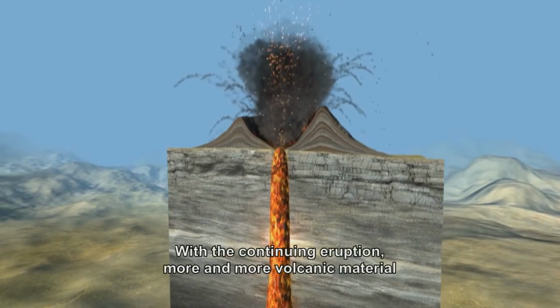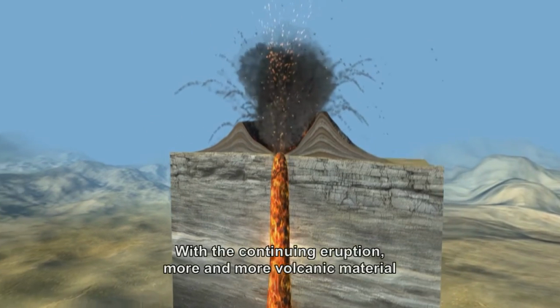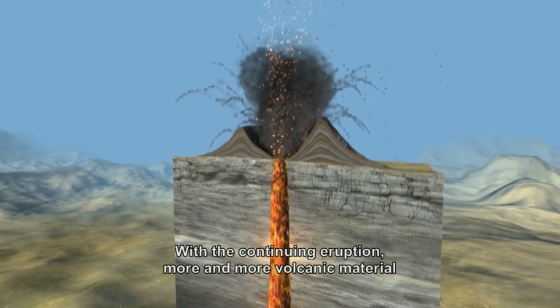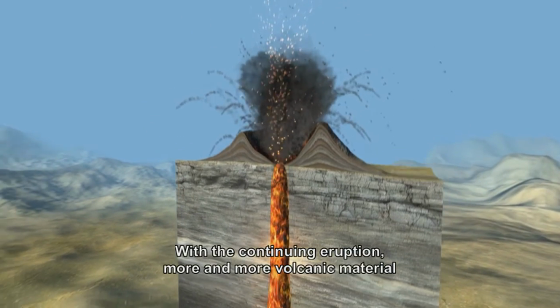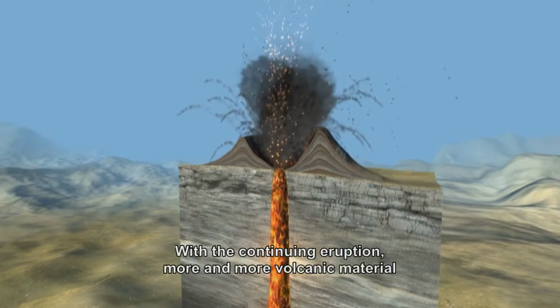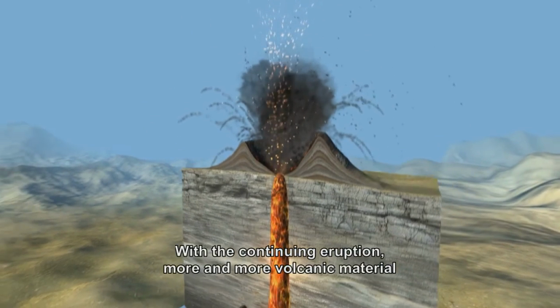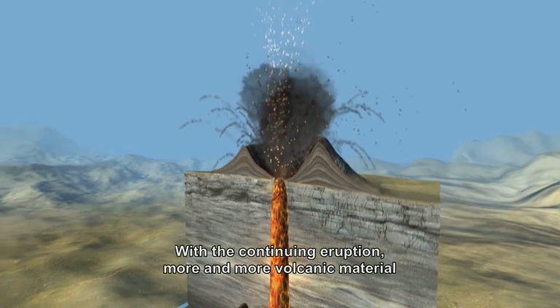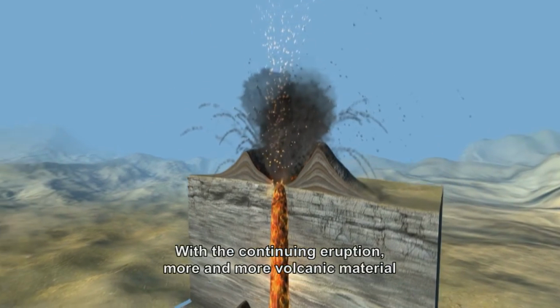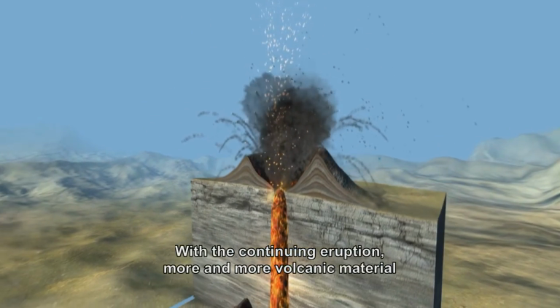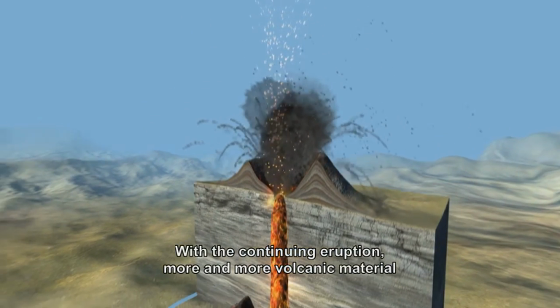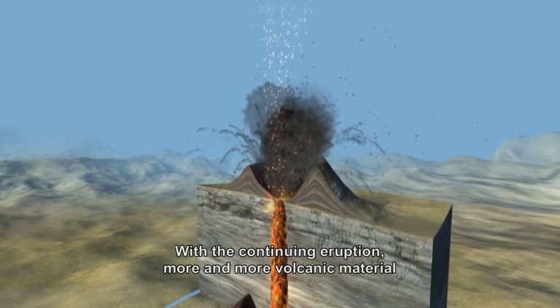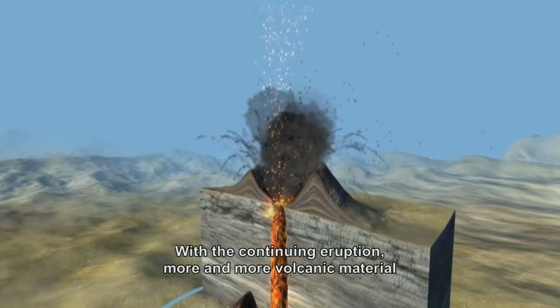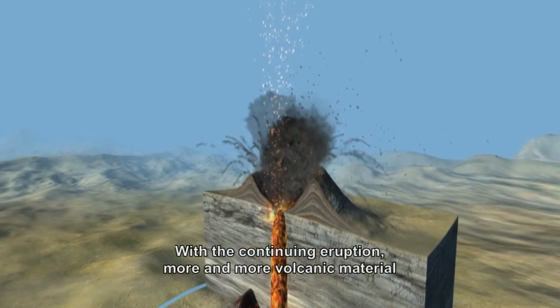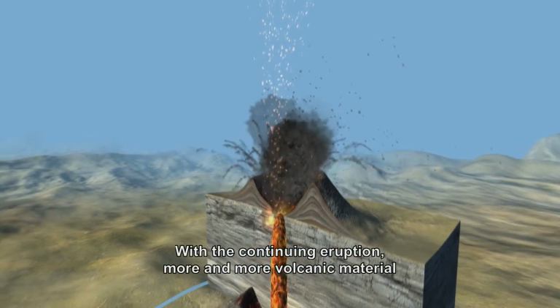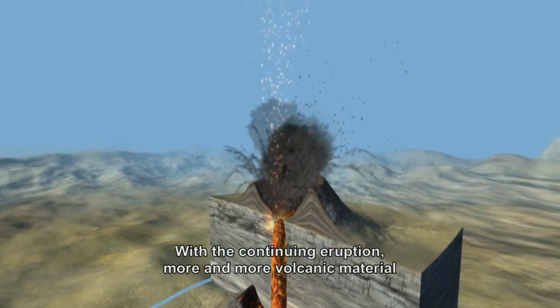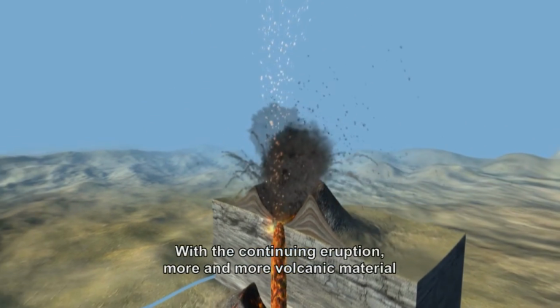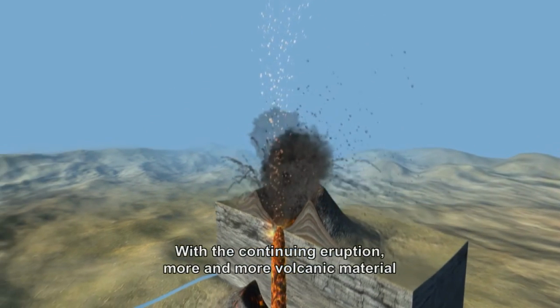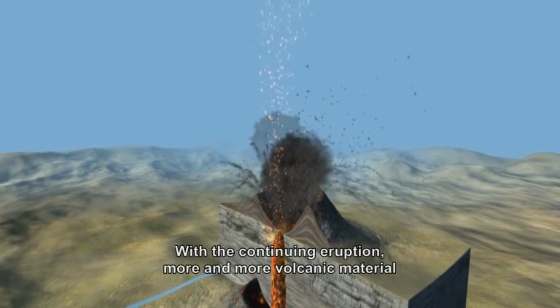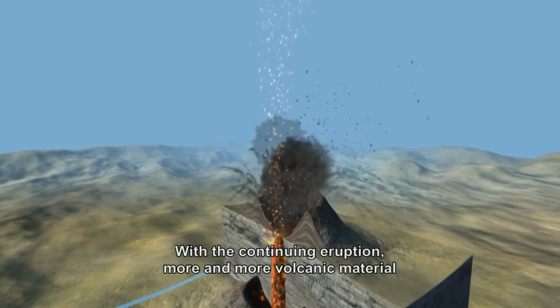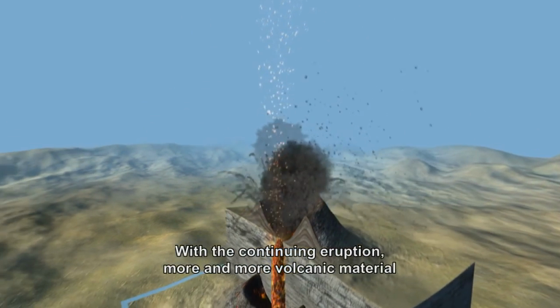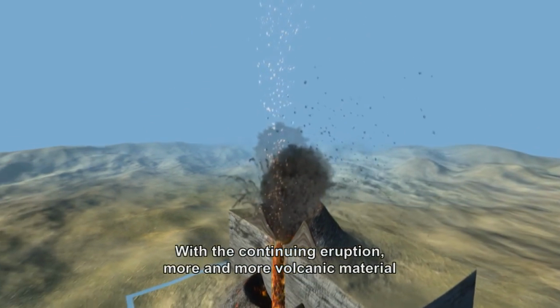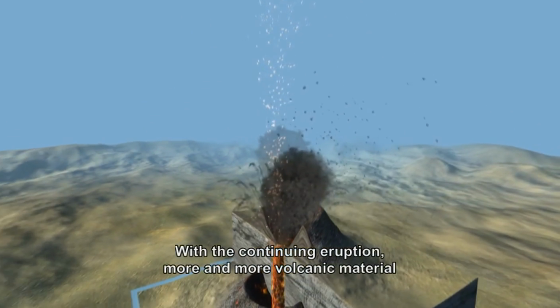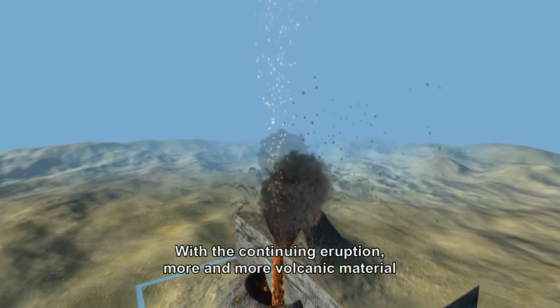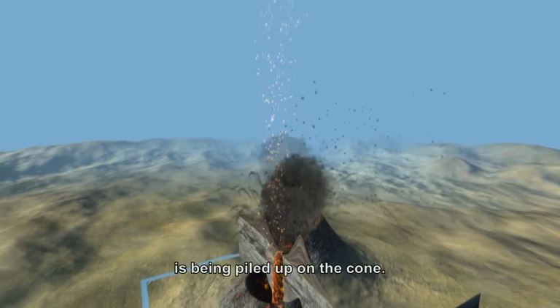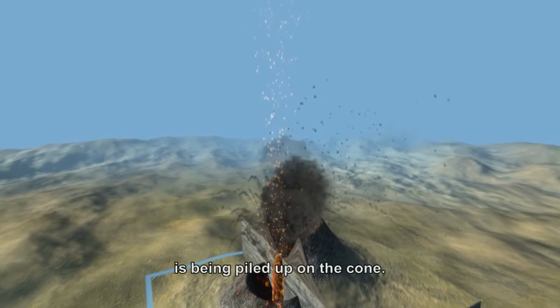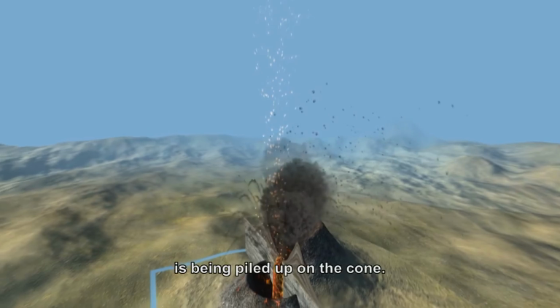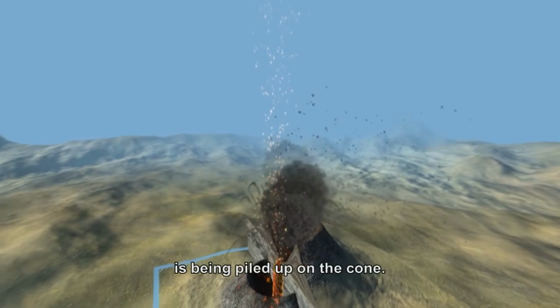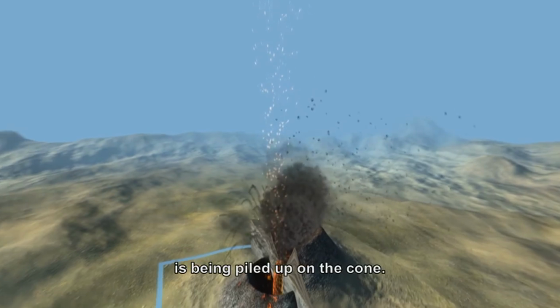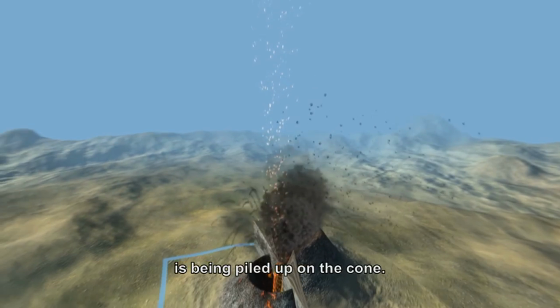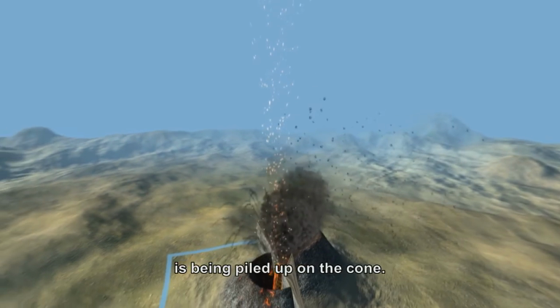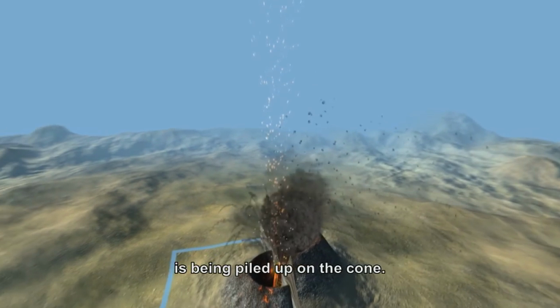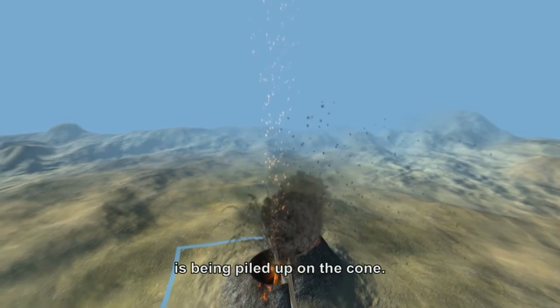As the eruption continues, more and more volcanic material is piled onto the cone.